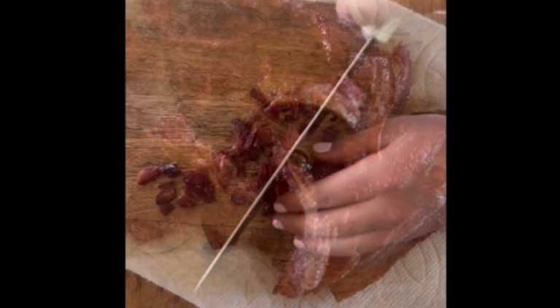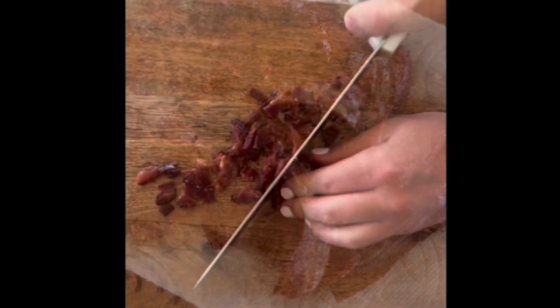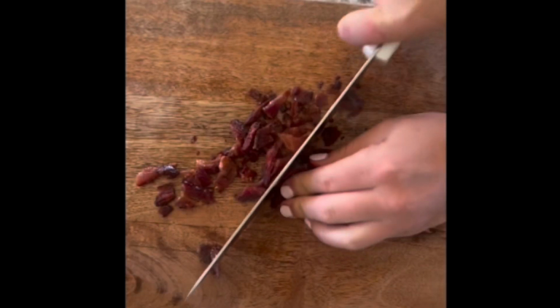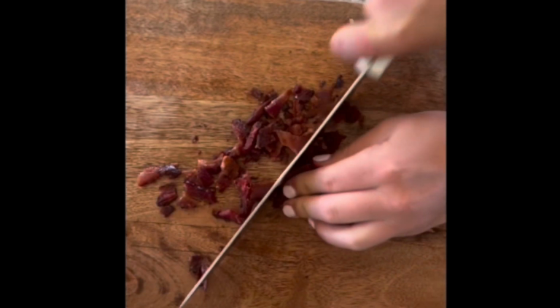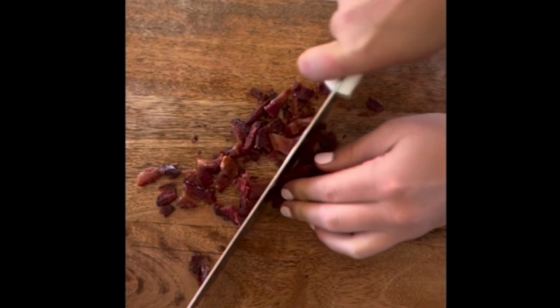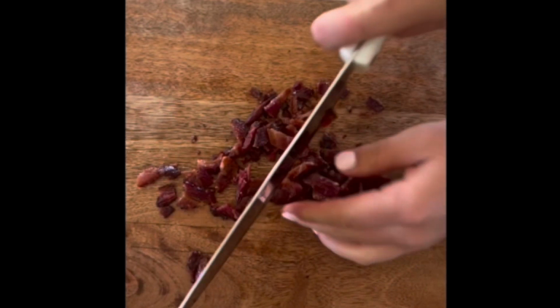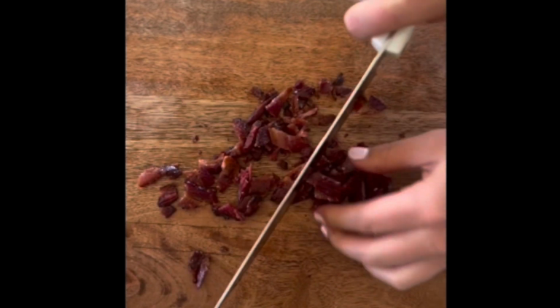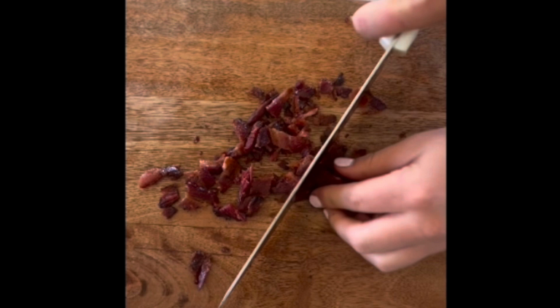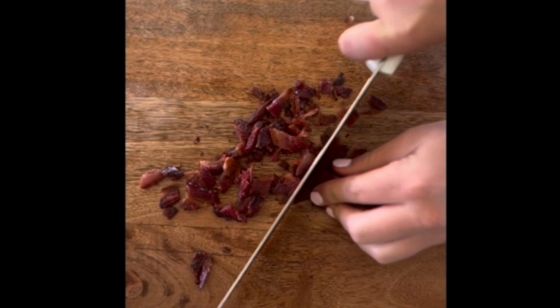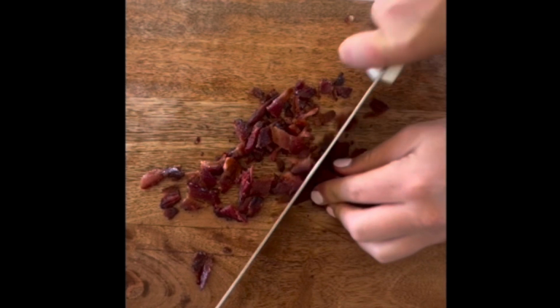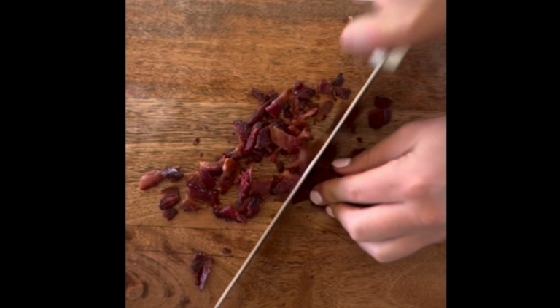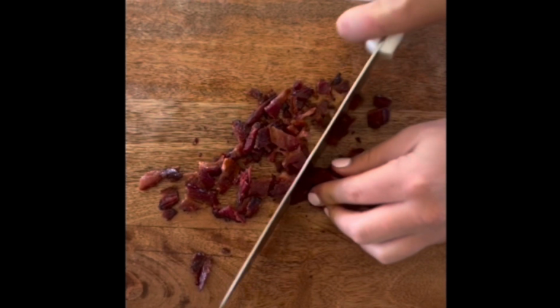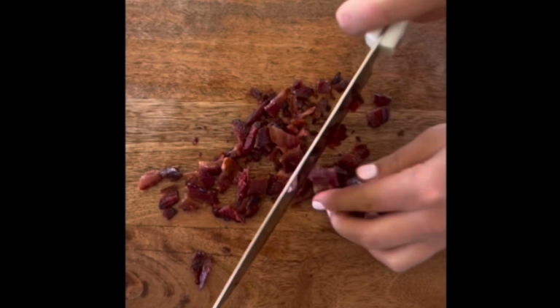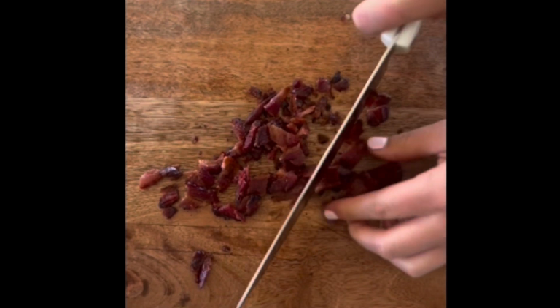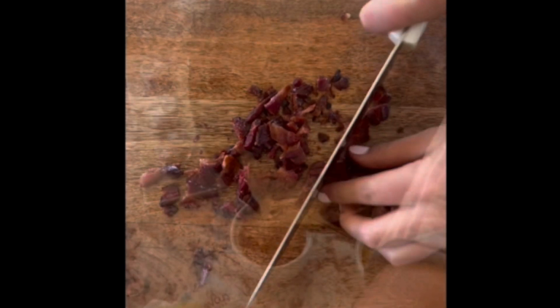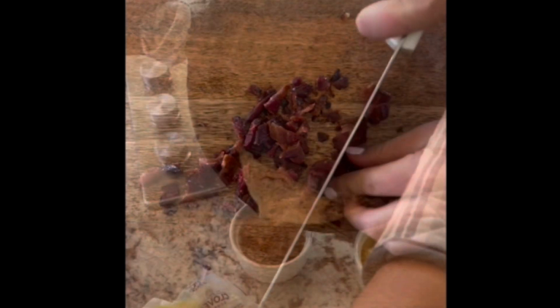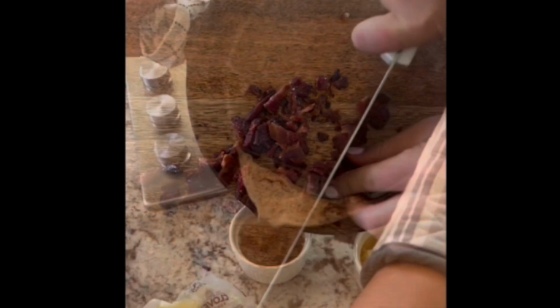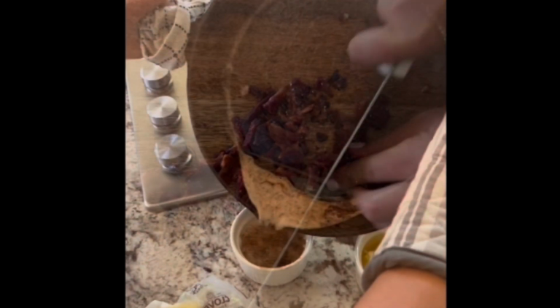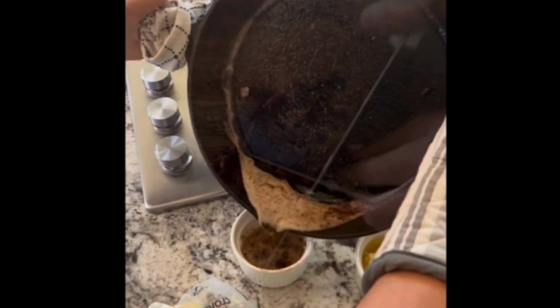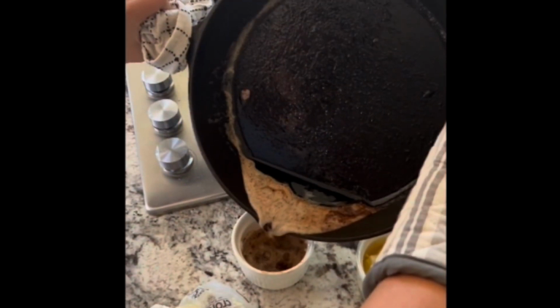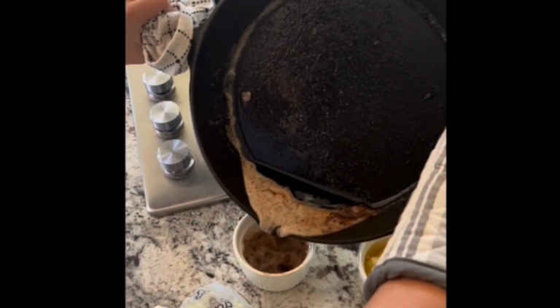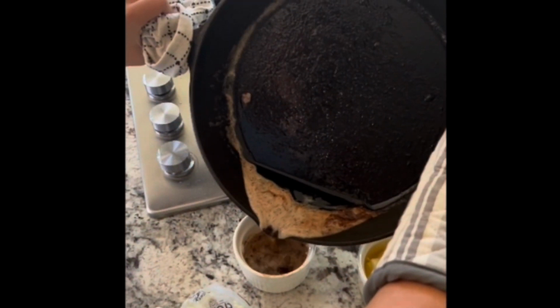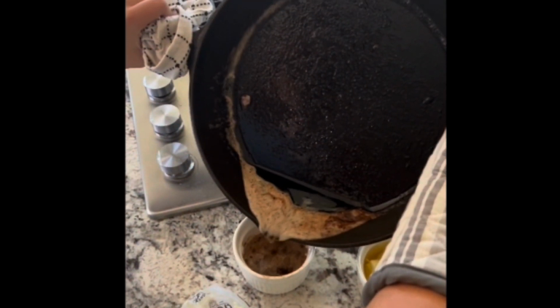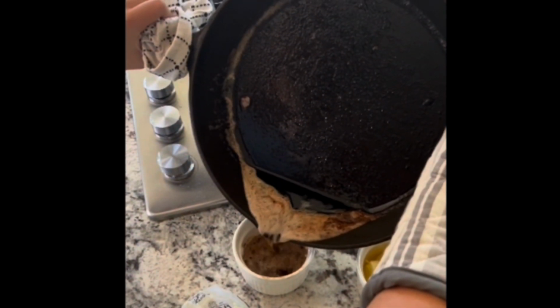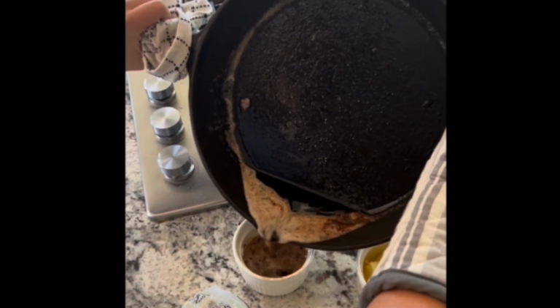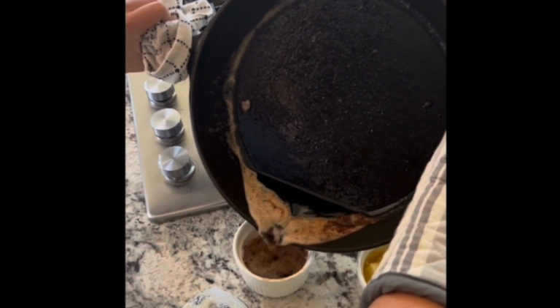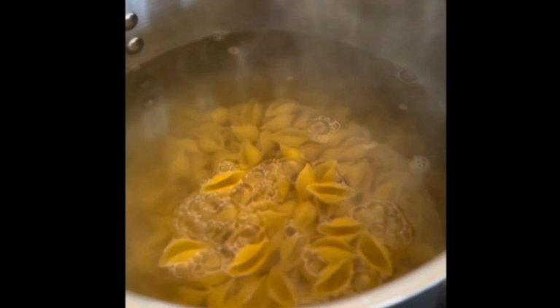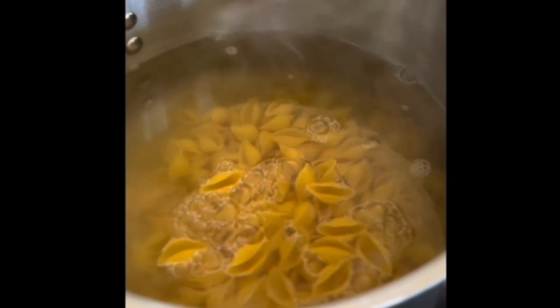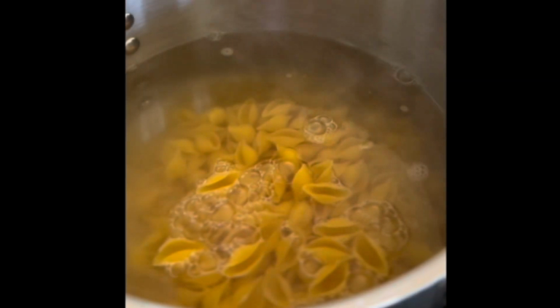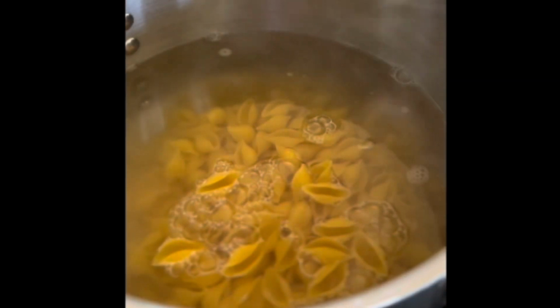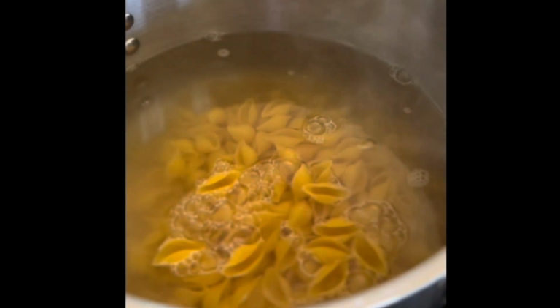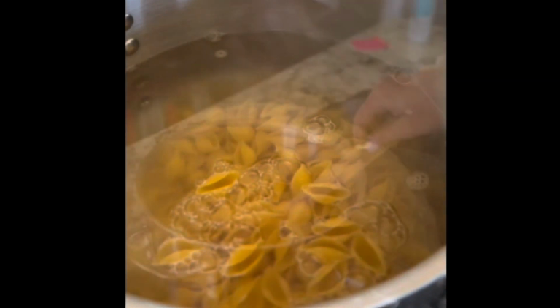After it's cooled down, we're going to chop her up and set her aside. Make sure you save your grease — we're going to be using this later.